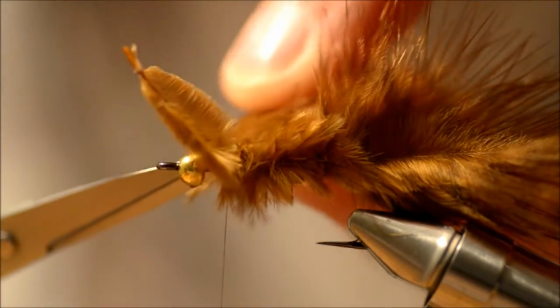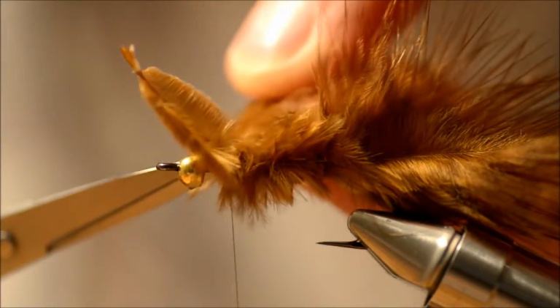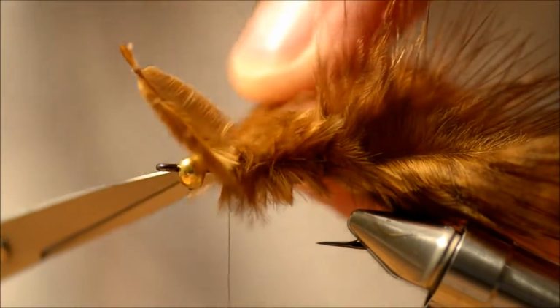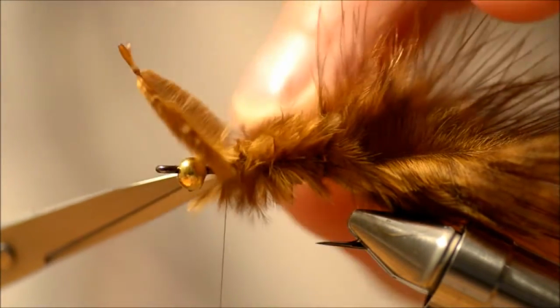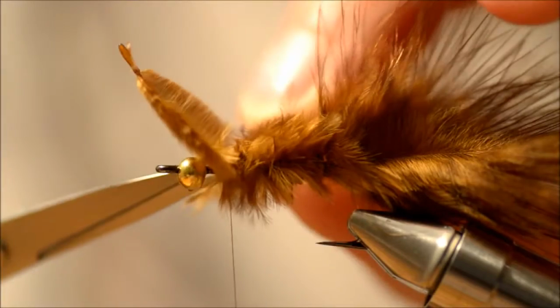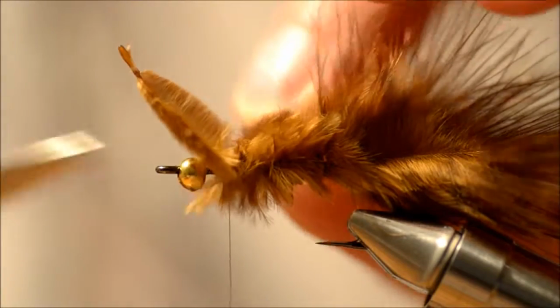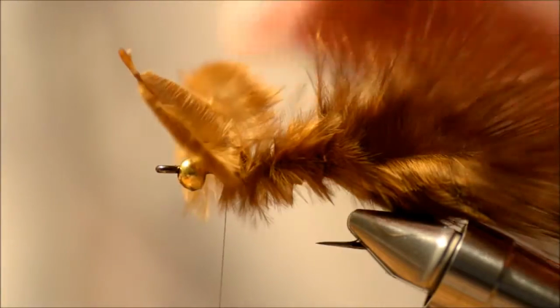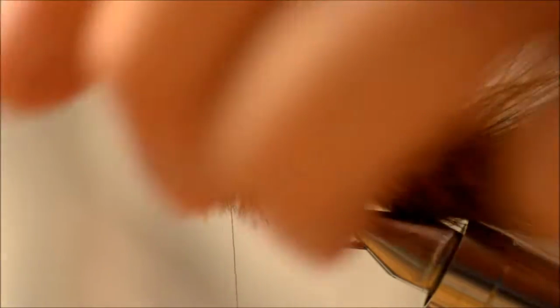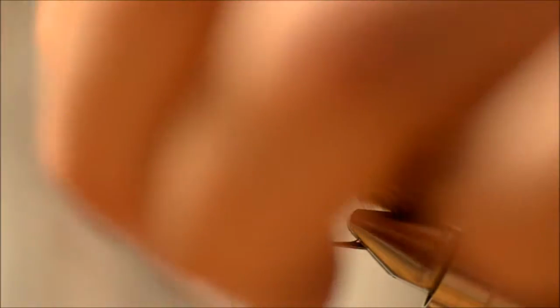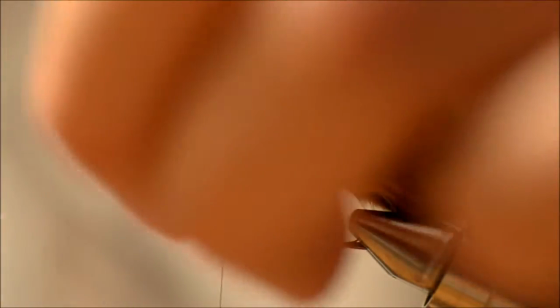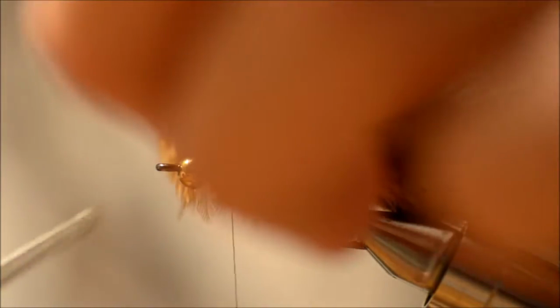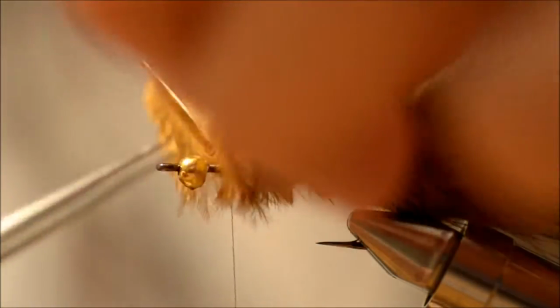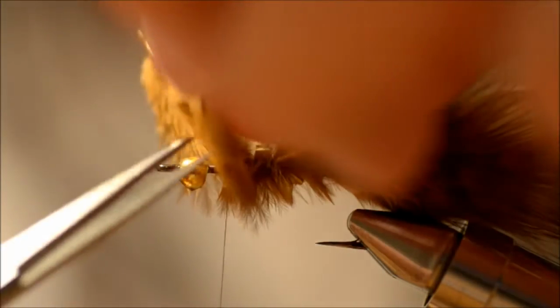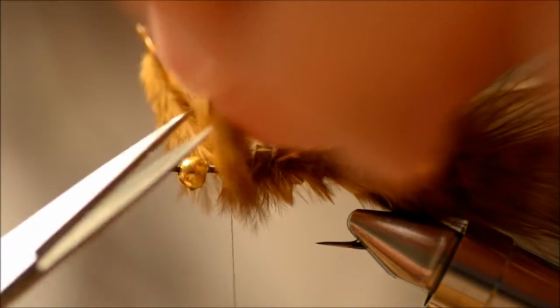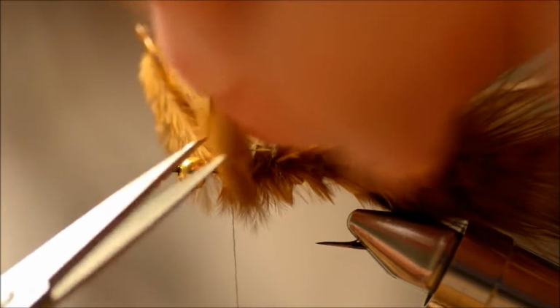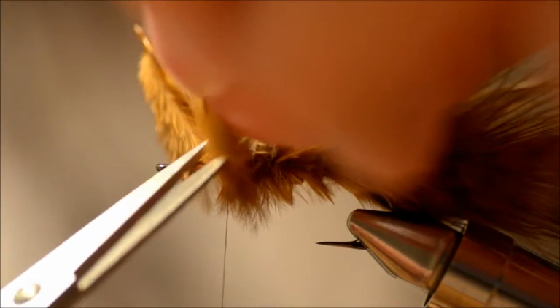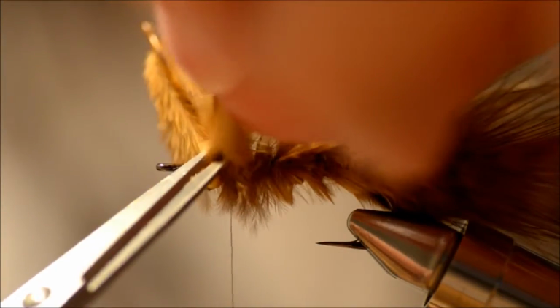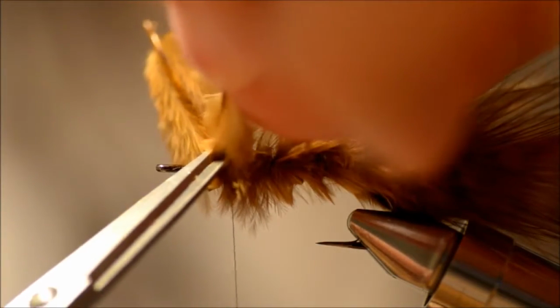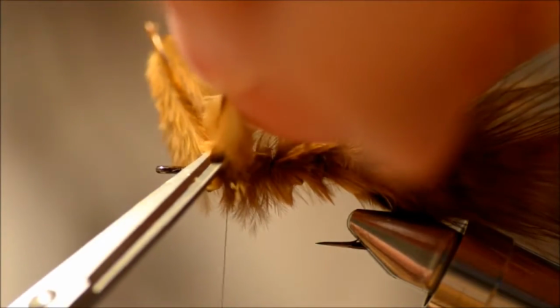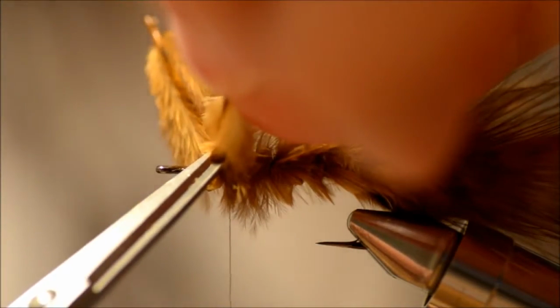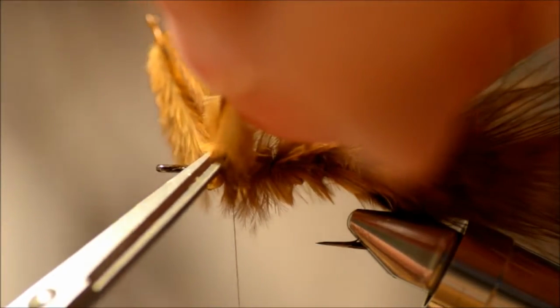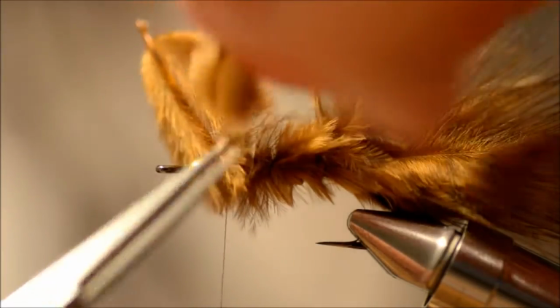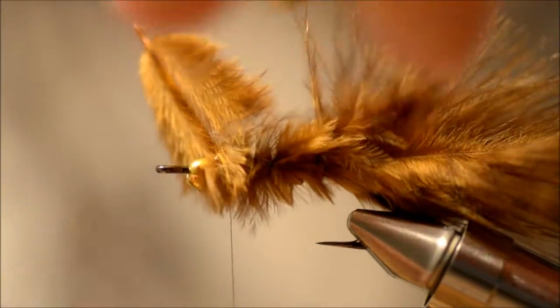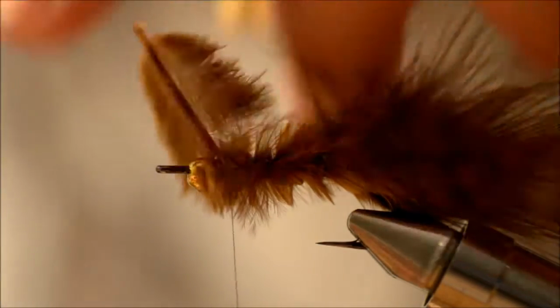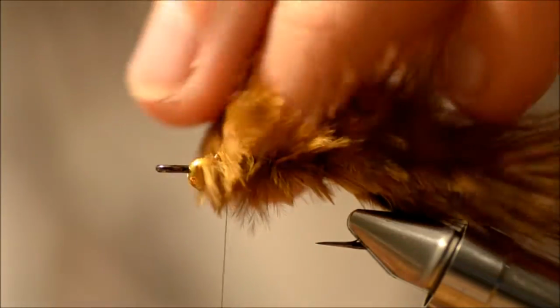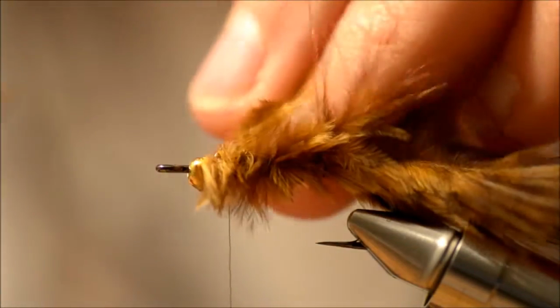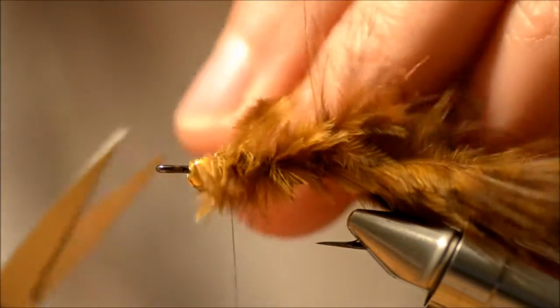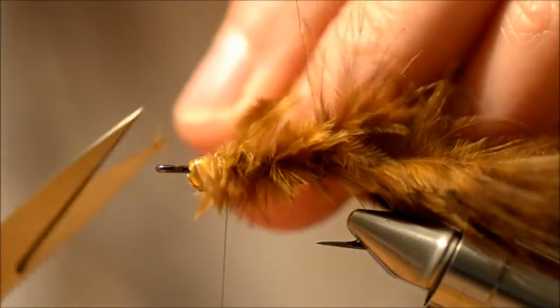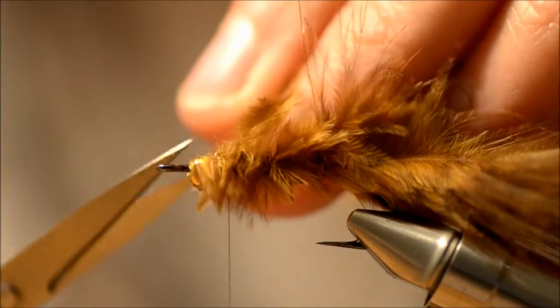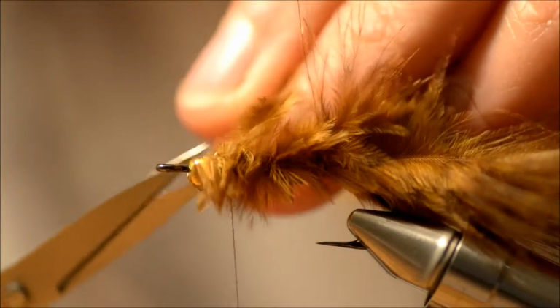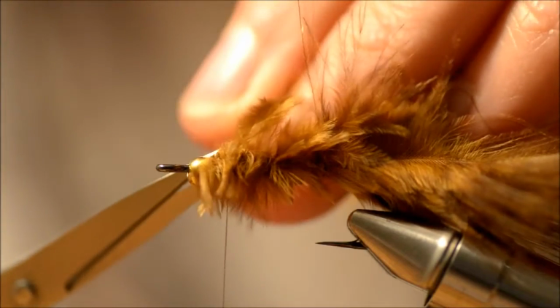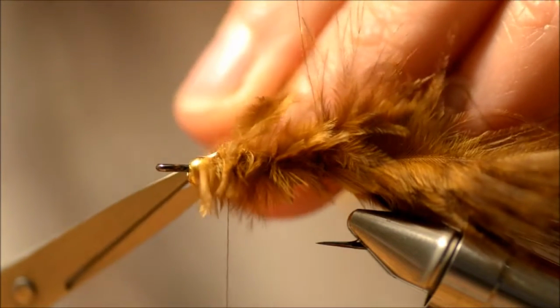Tie them in all the way to the bead, because that will give you a nice even body.